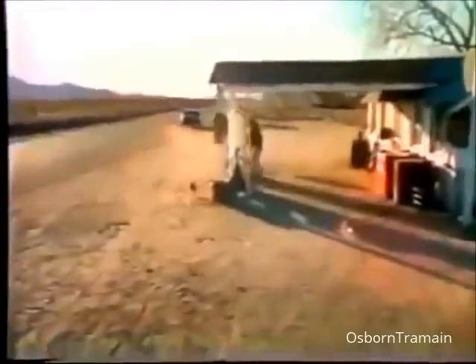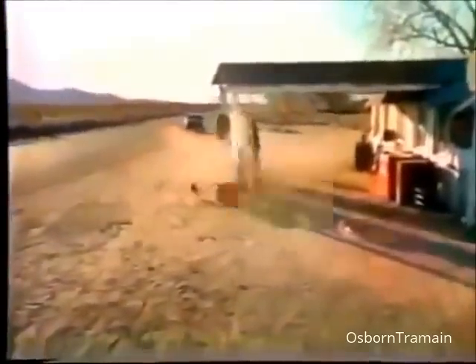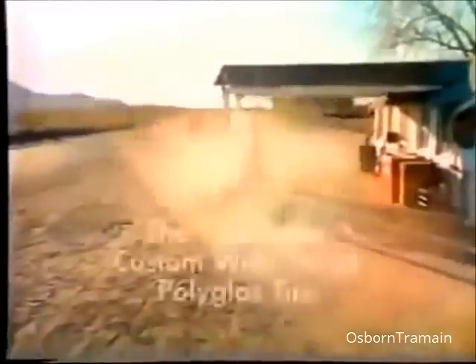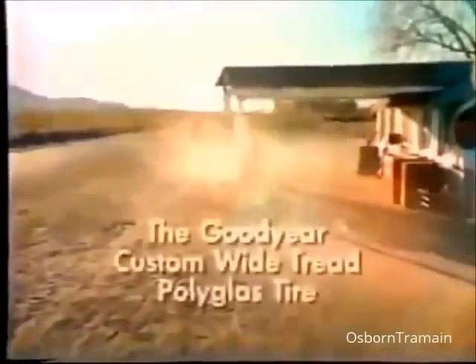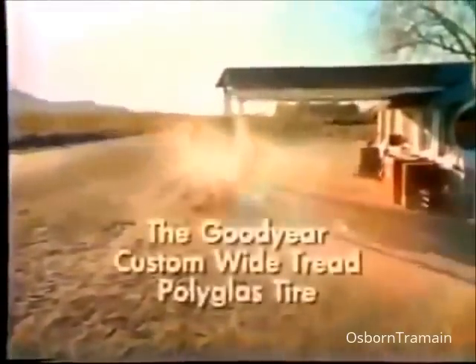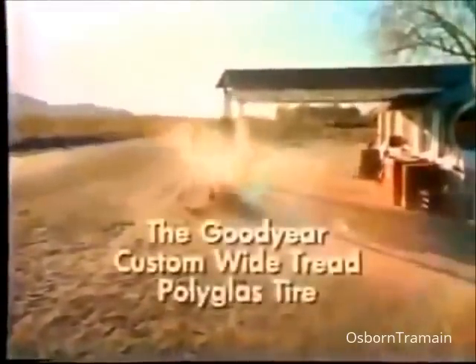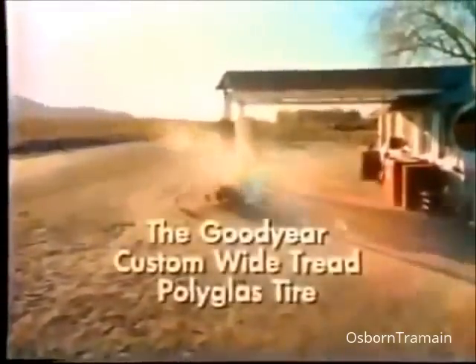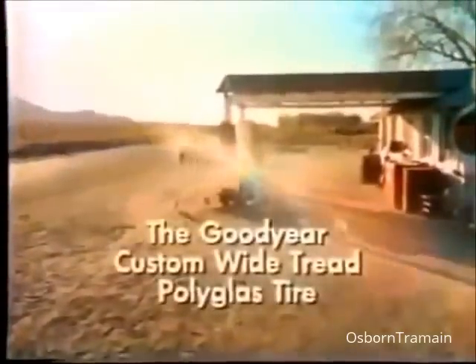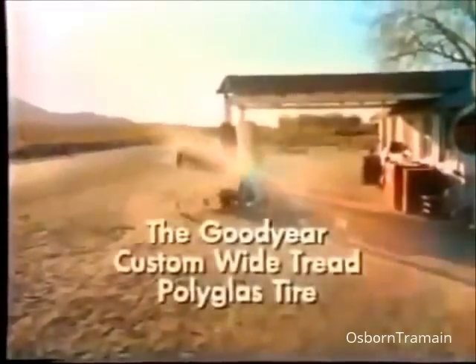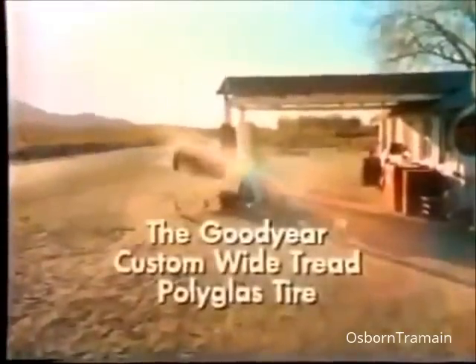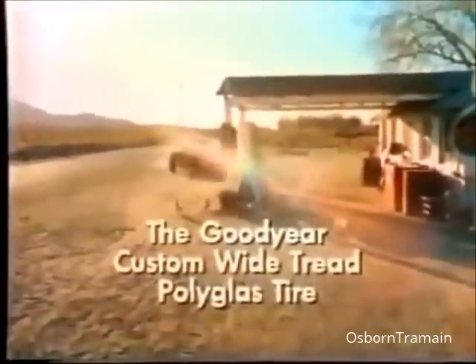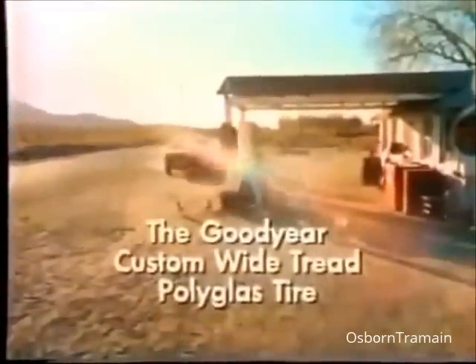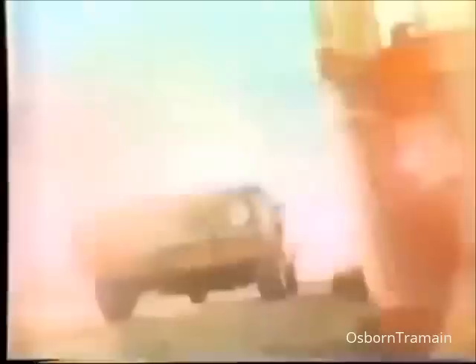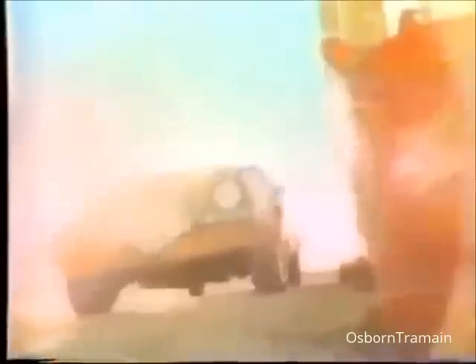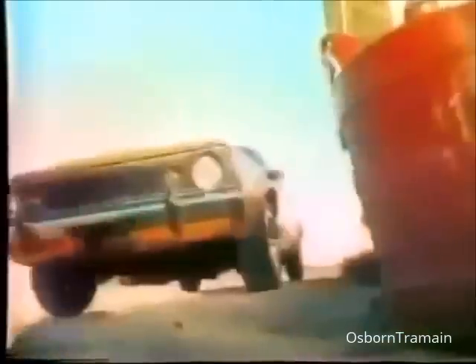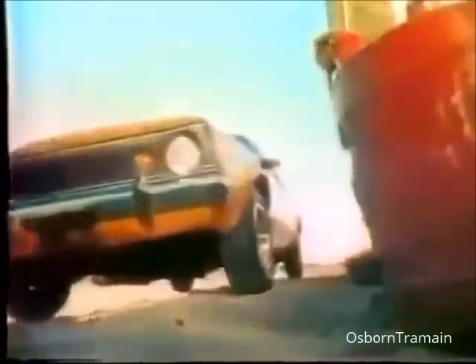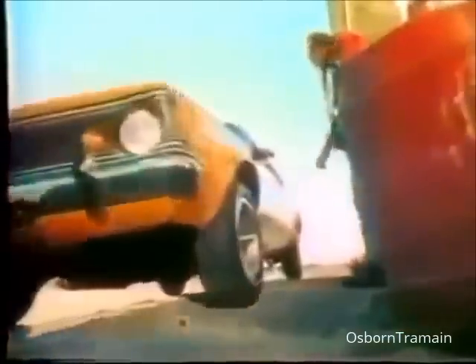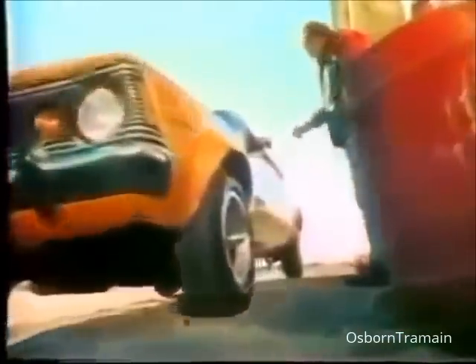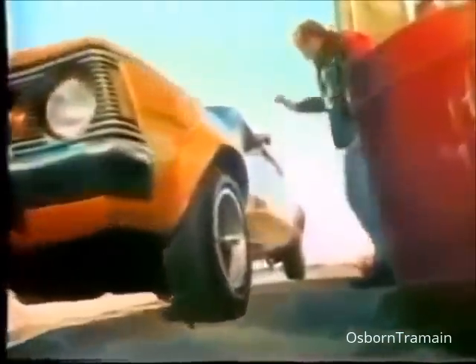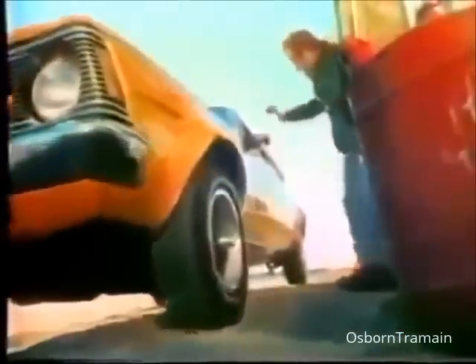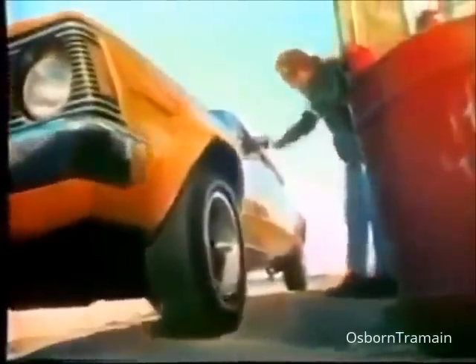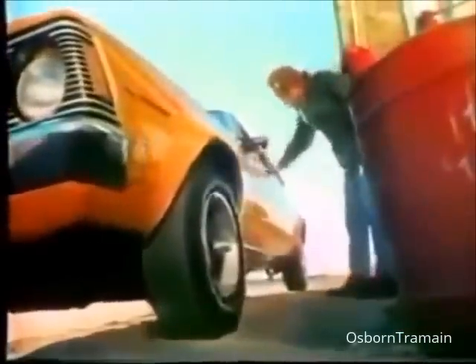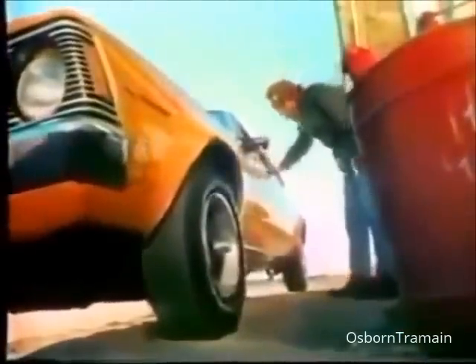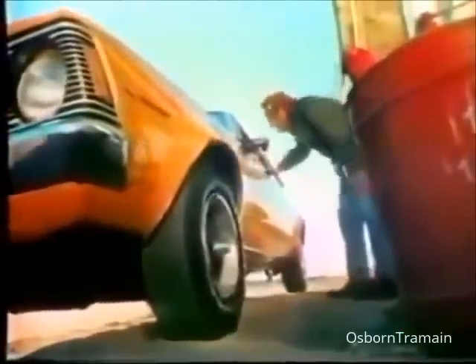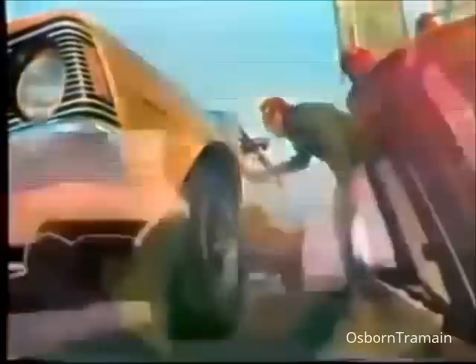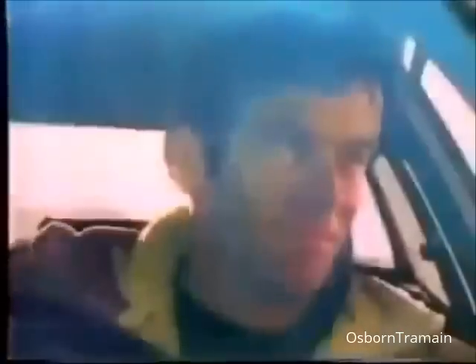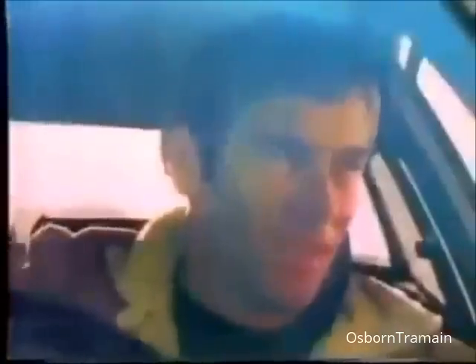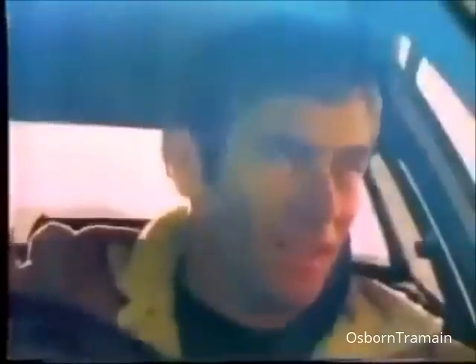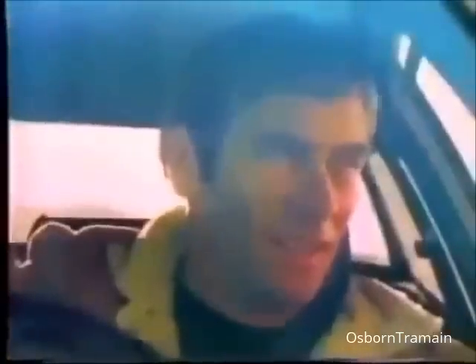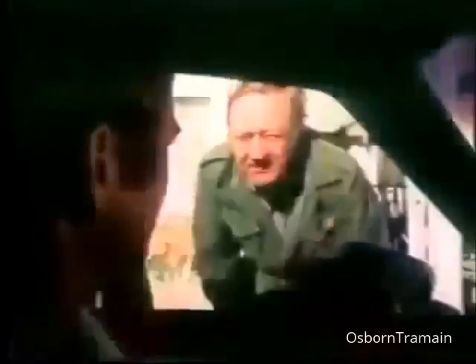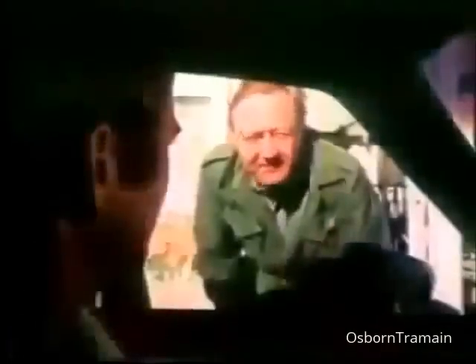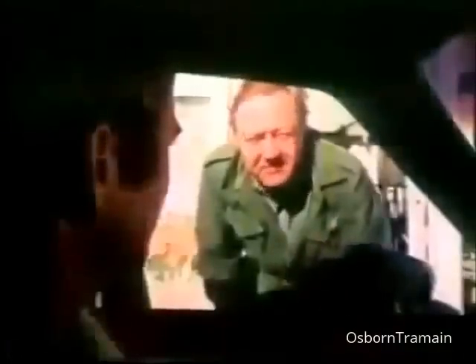The Goodyear Custom Wide Tread Polyglass Tire. Laramie, you've got a lot of driving ahead of you, mister.